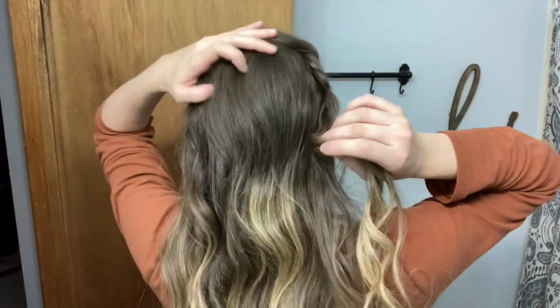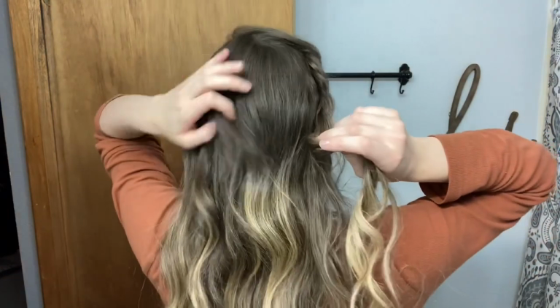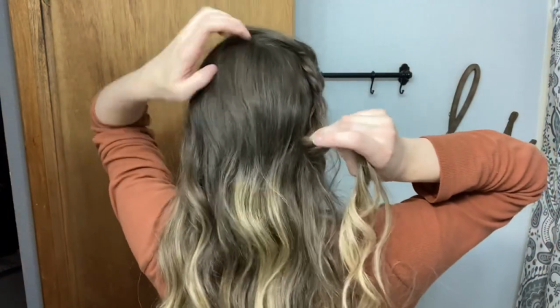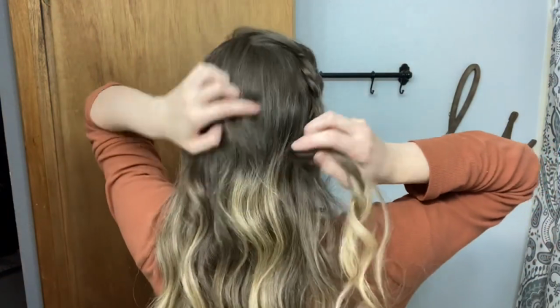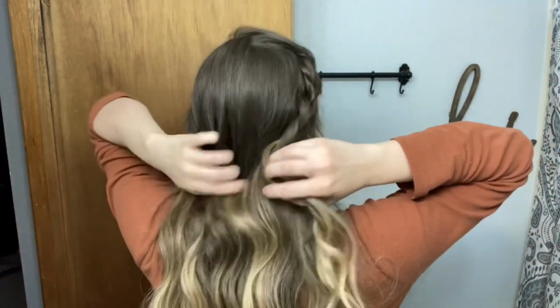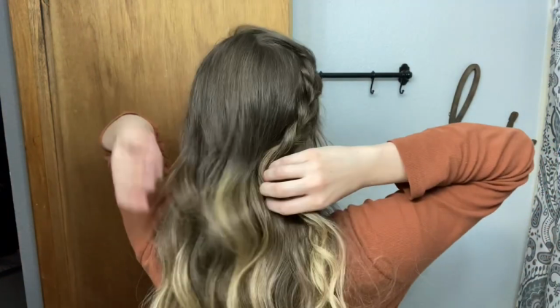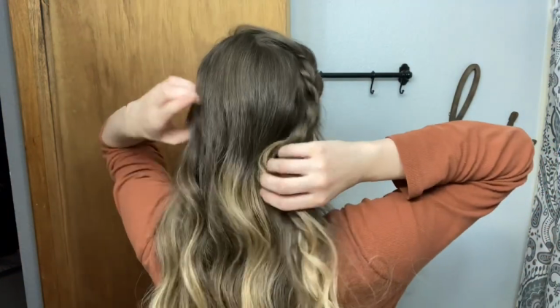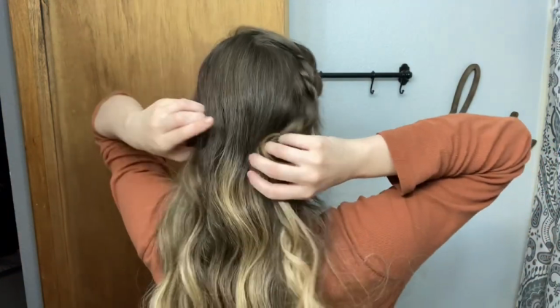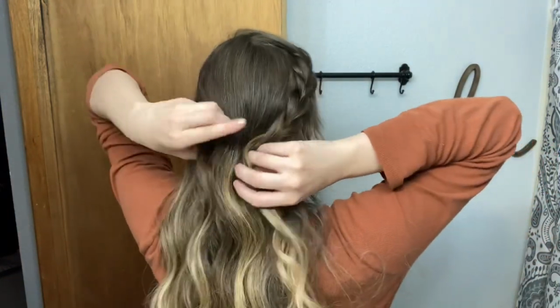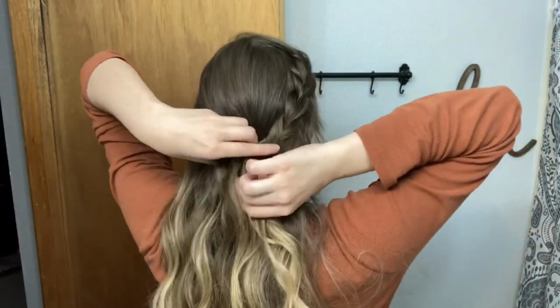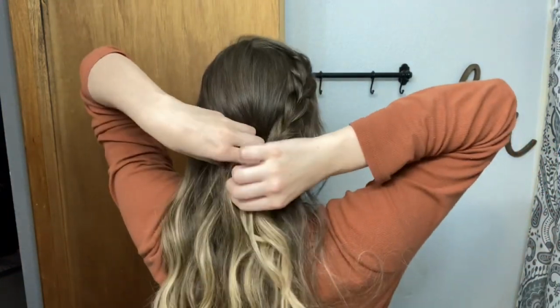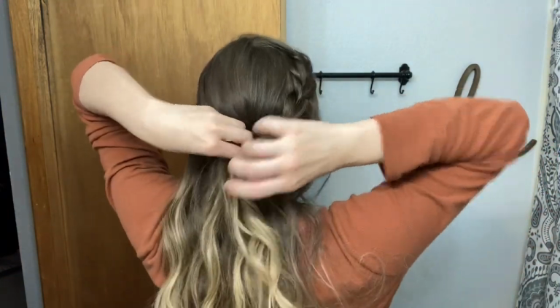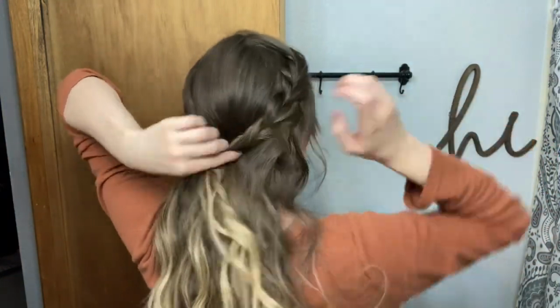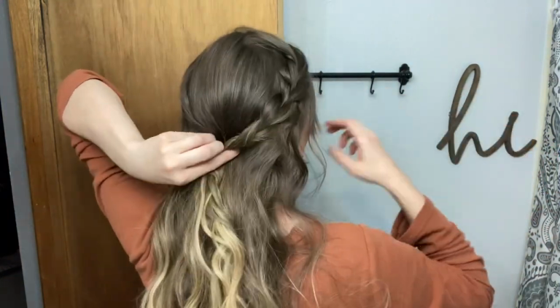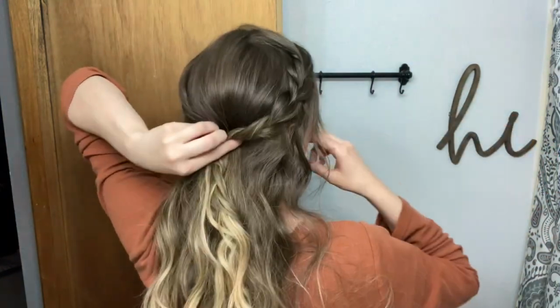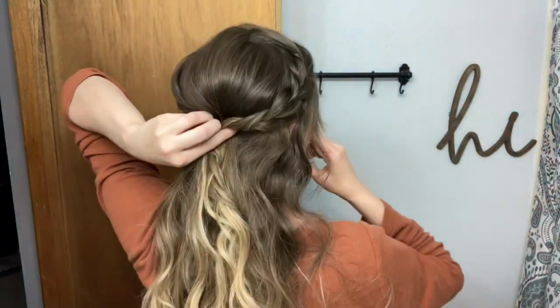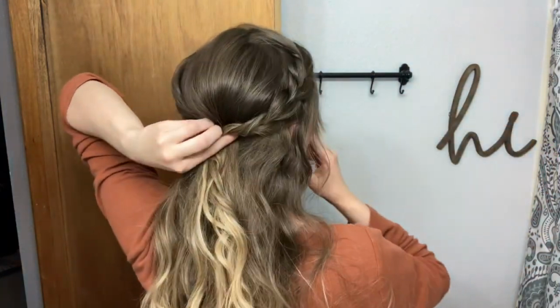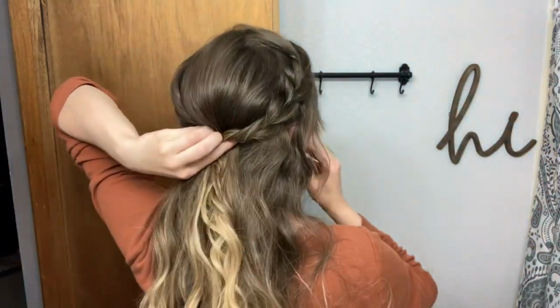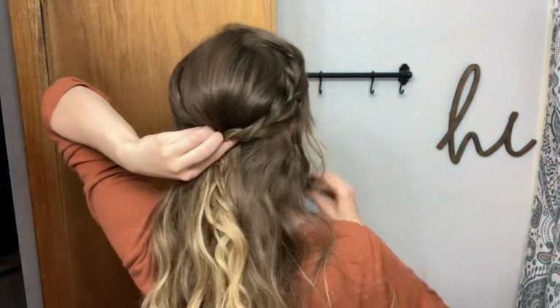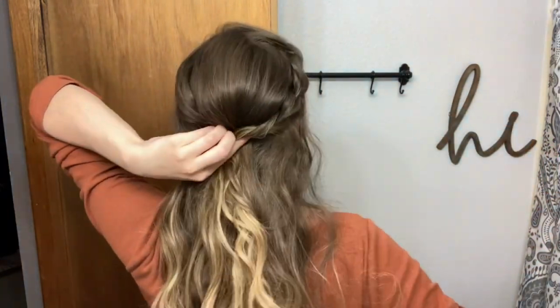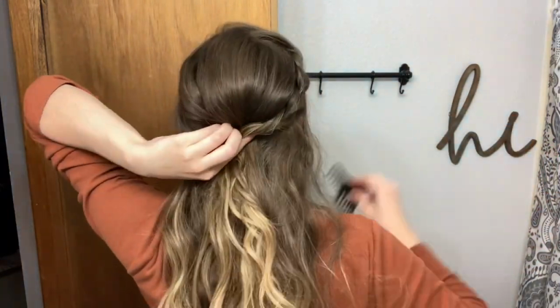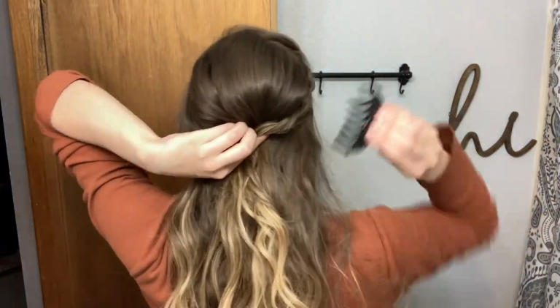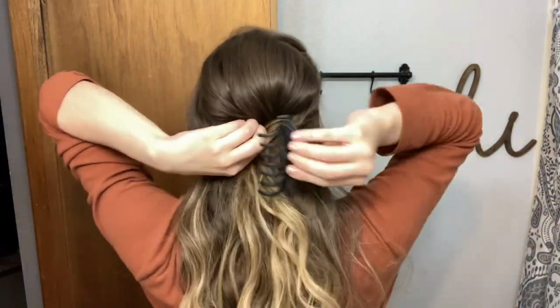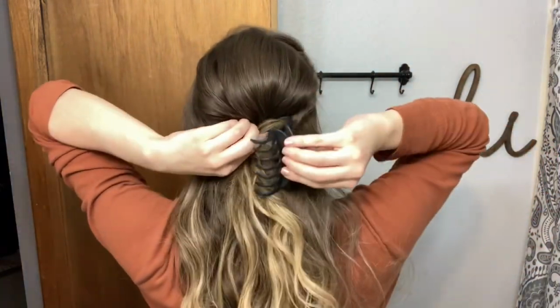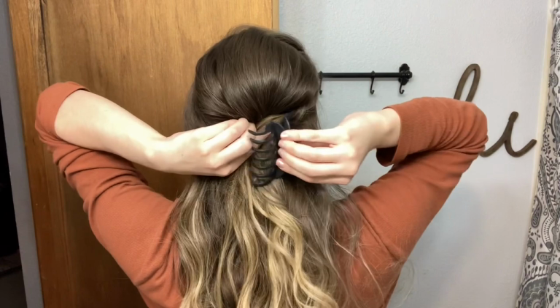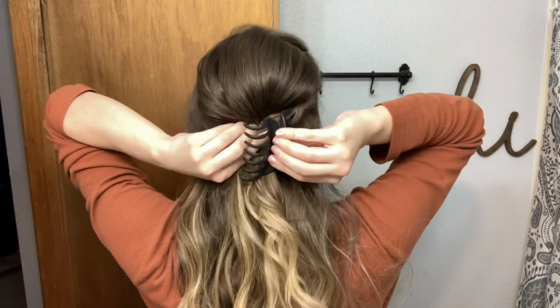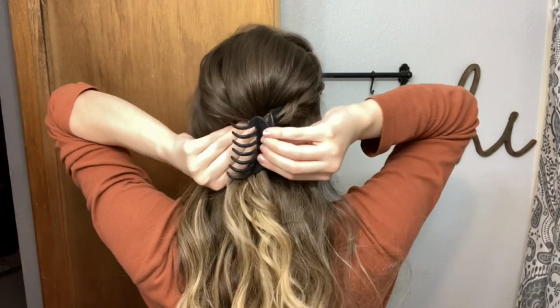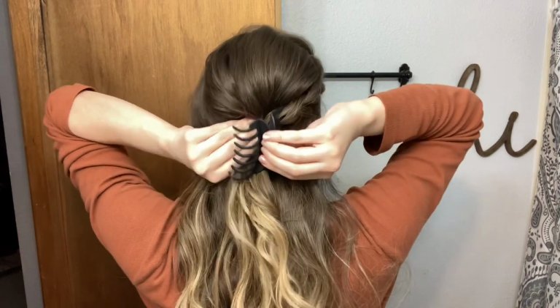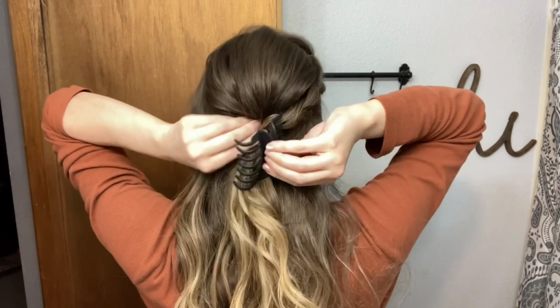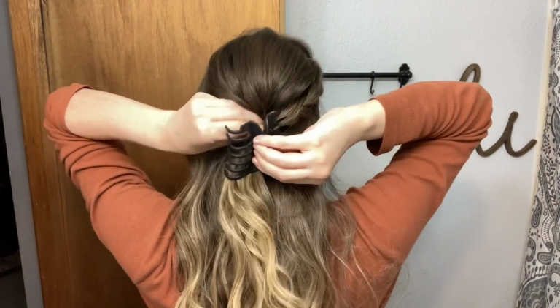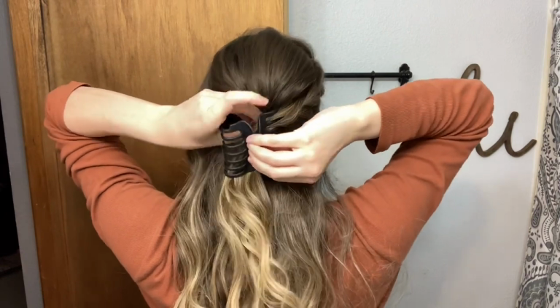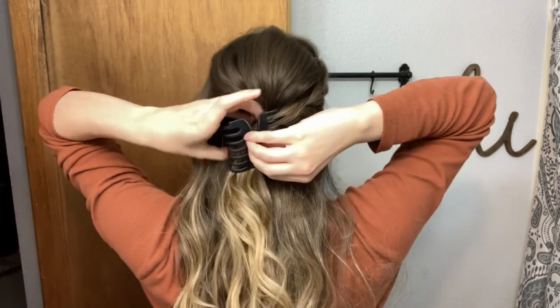Last hairstyle. I'm just keeping my braid, pushing my hair up a little bit, and clip.